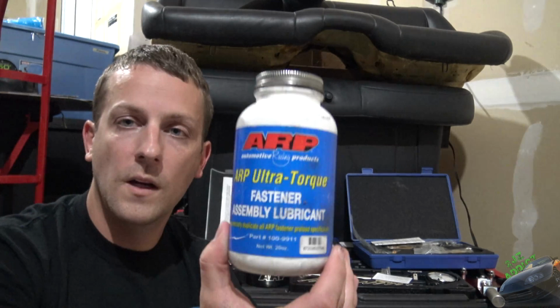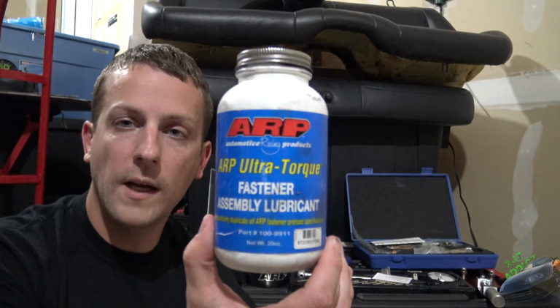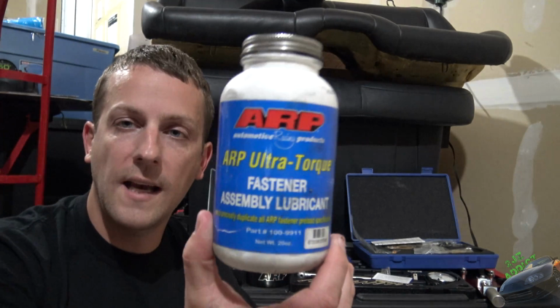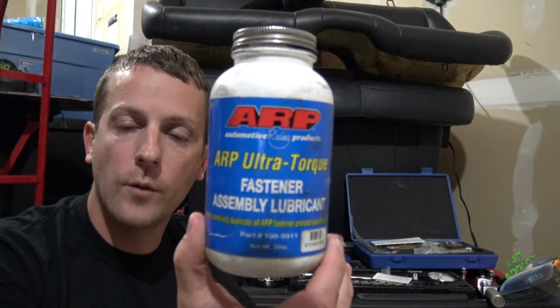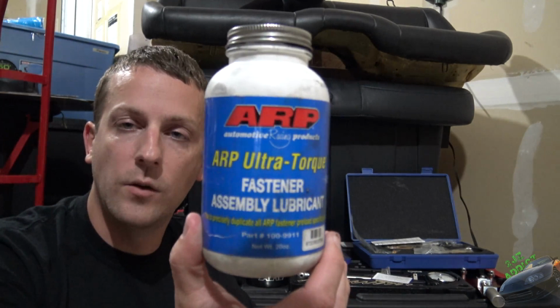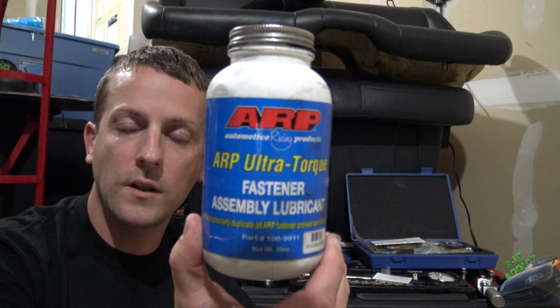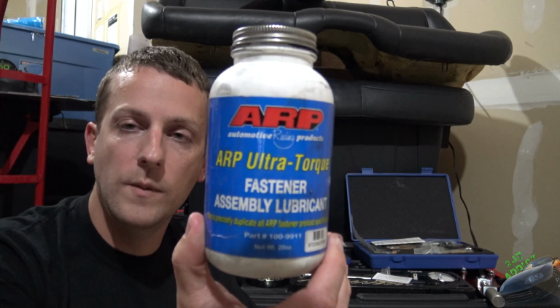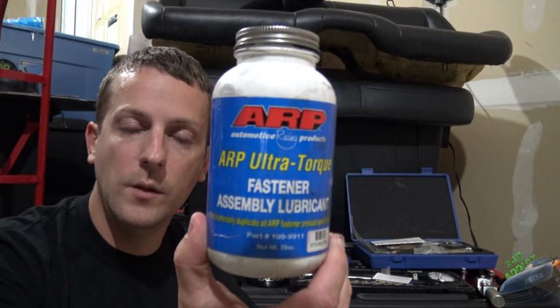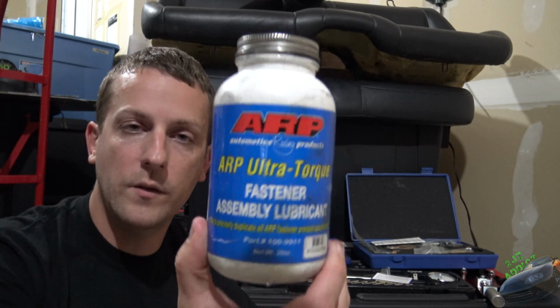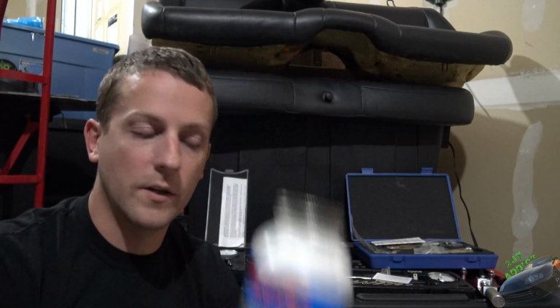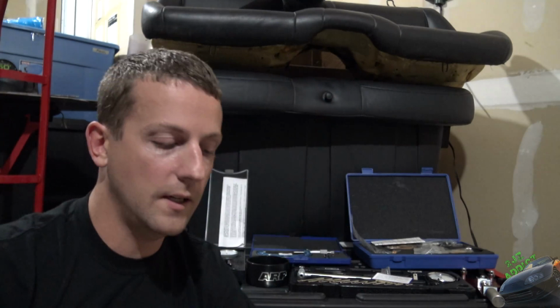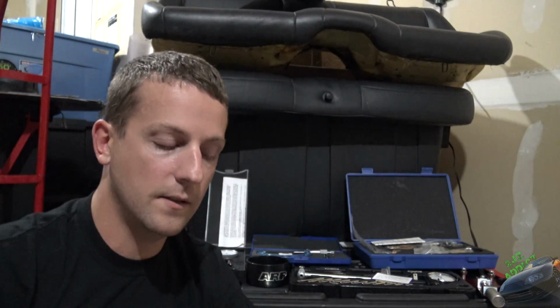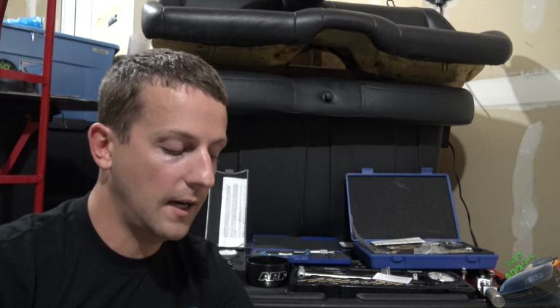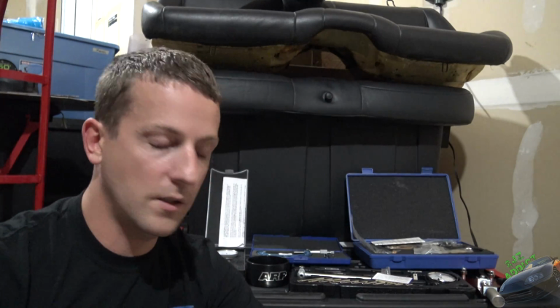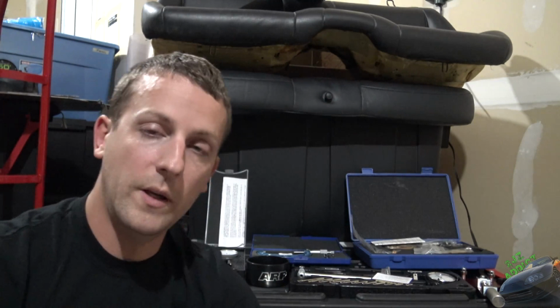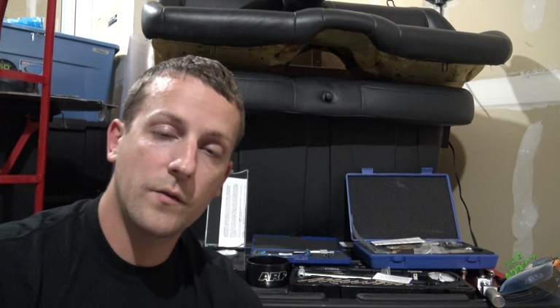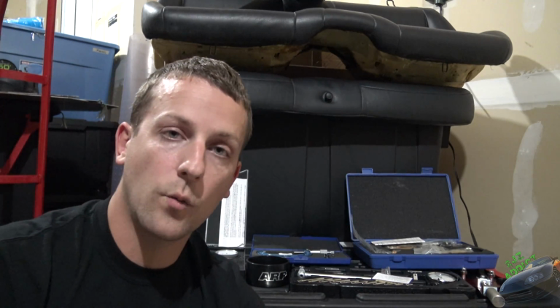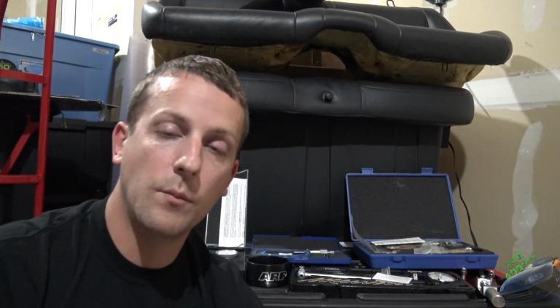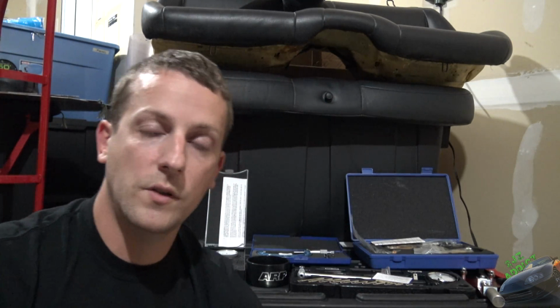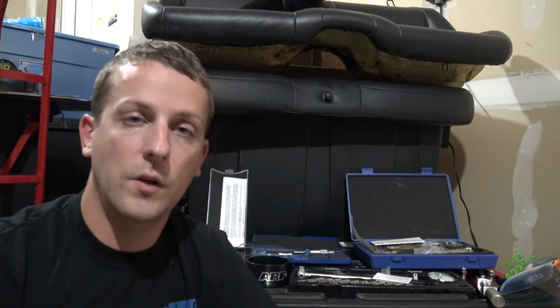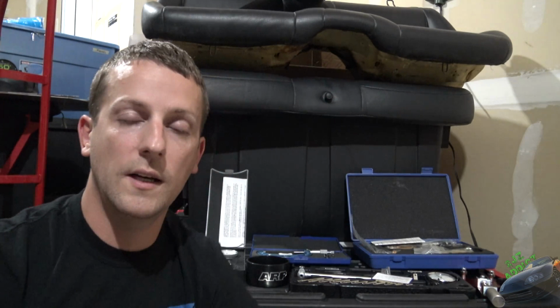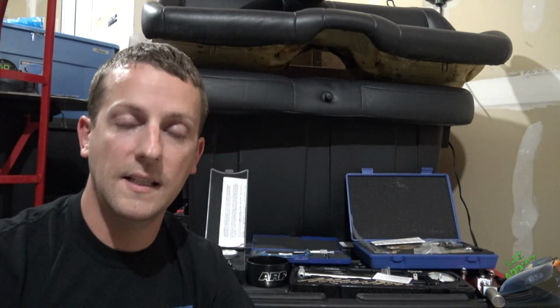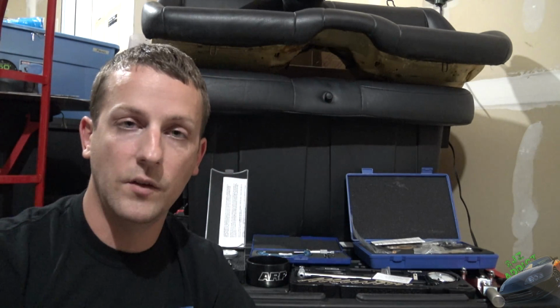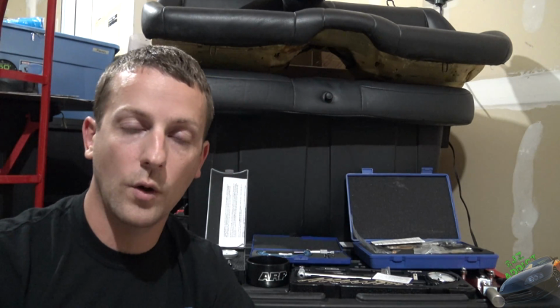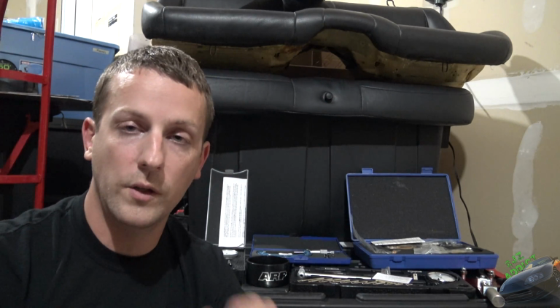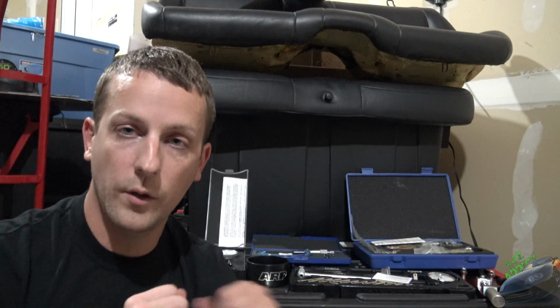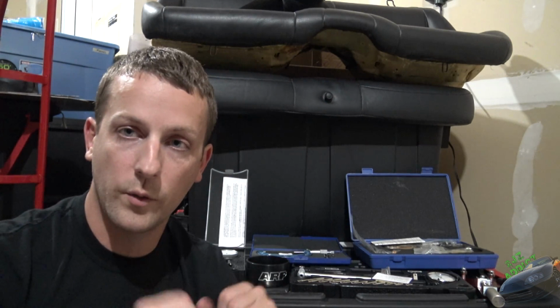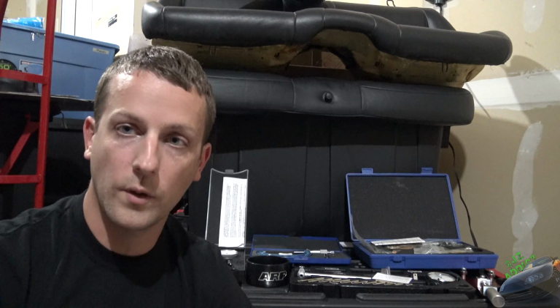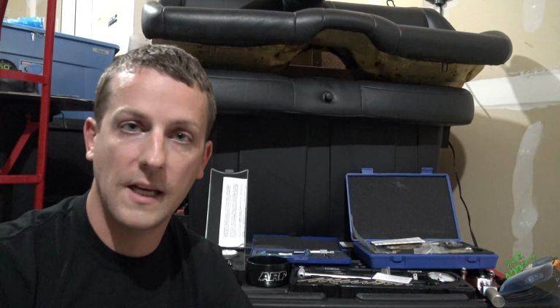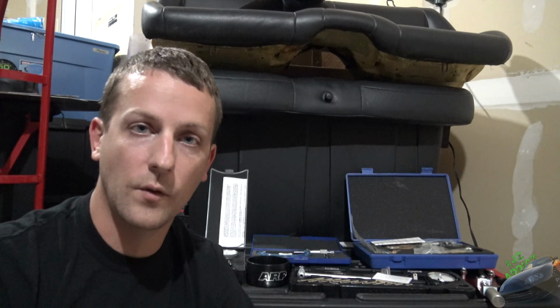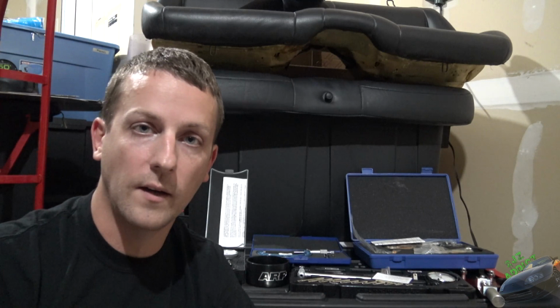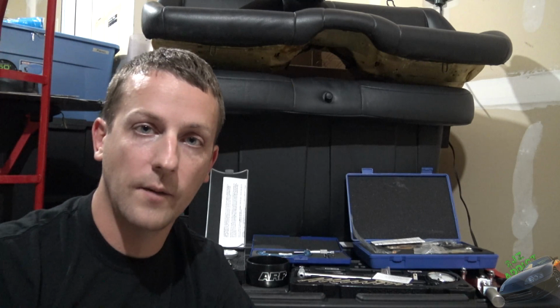Next we have ARP torque lube. This is going to be used for your studs and also for your rod bolts, just so you can get a nice even torque when you go through and torque those down for the final time.